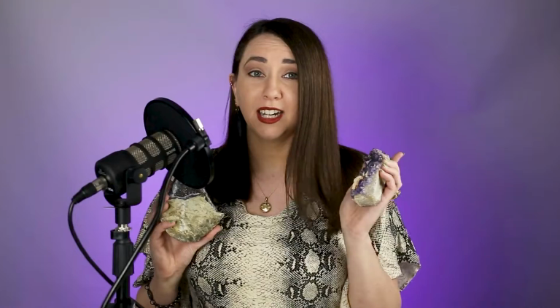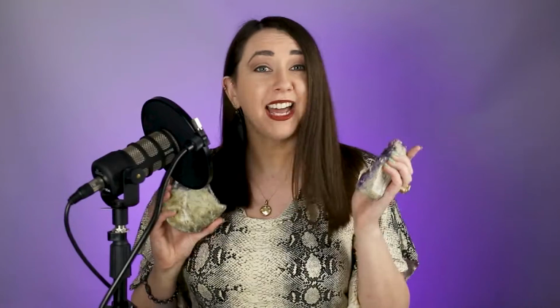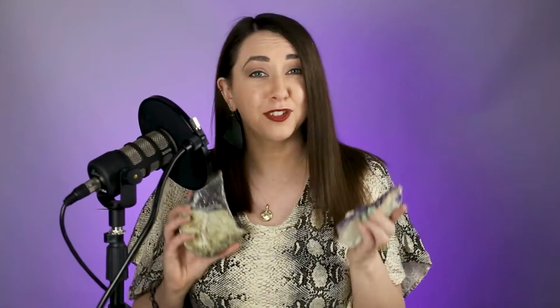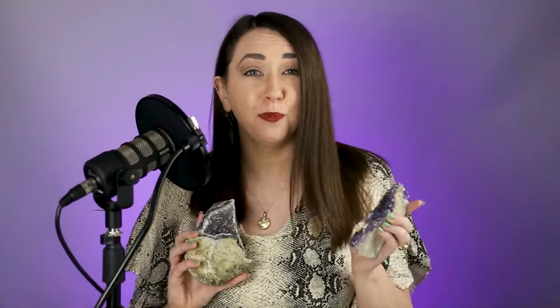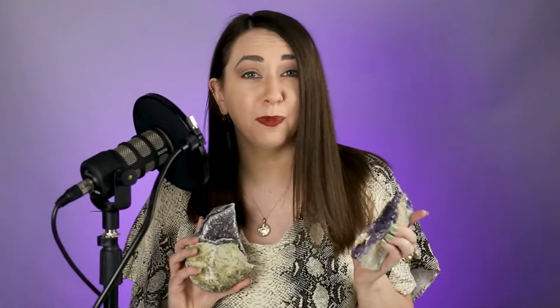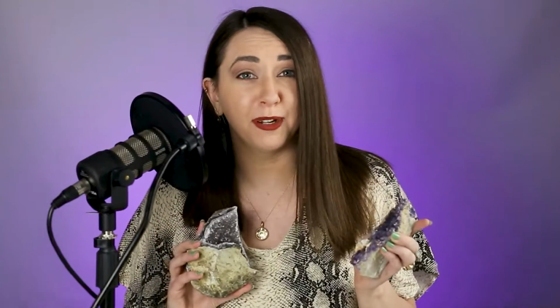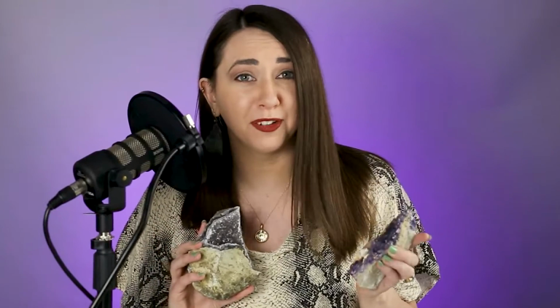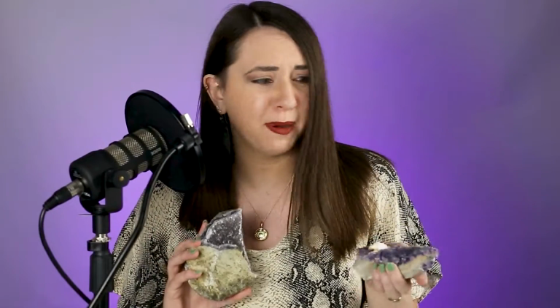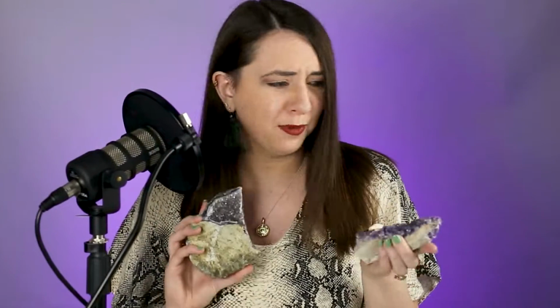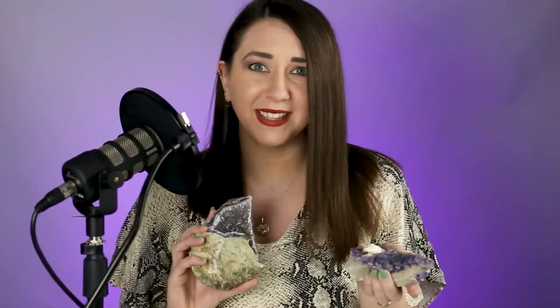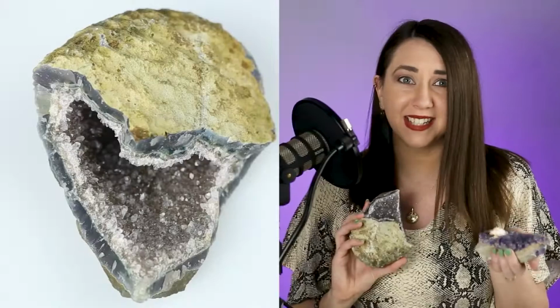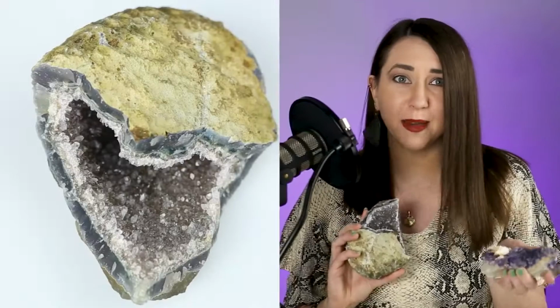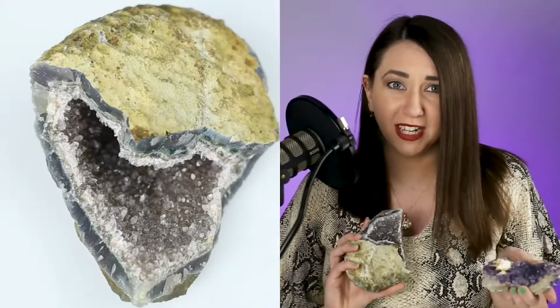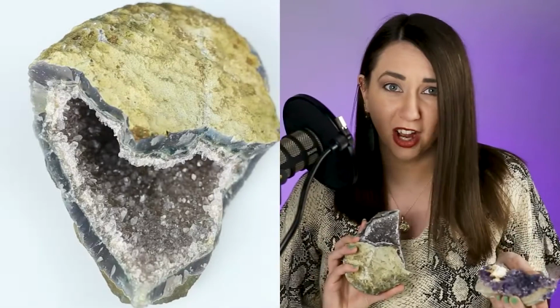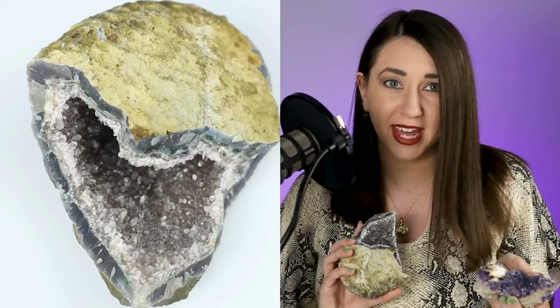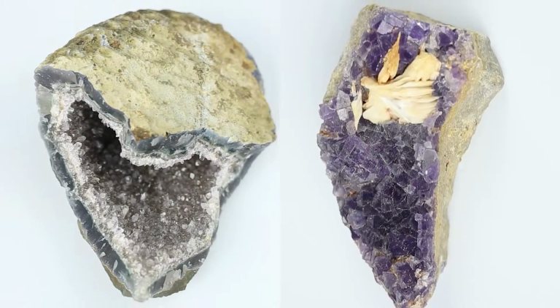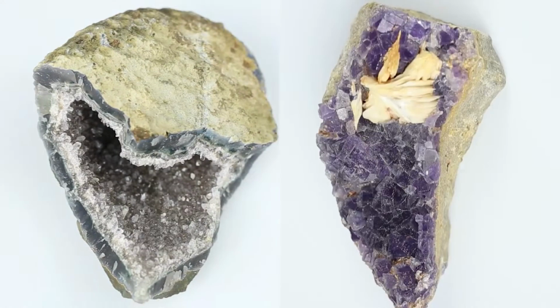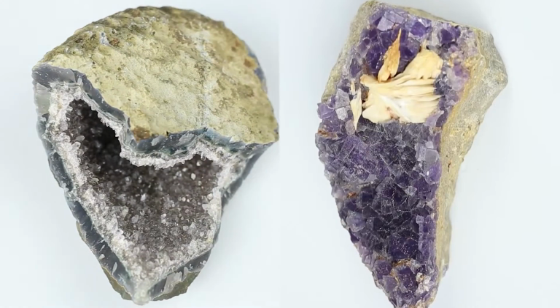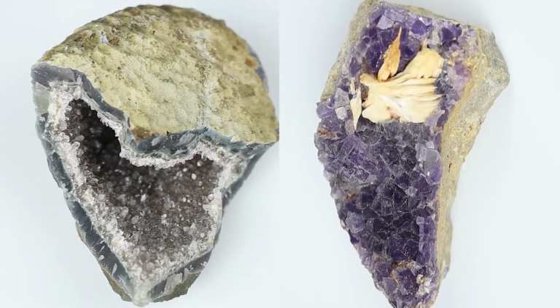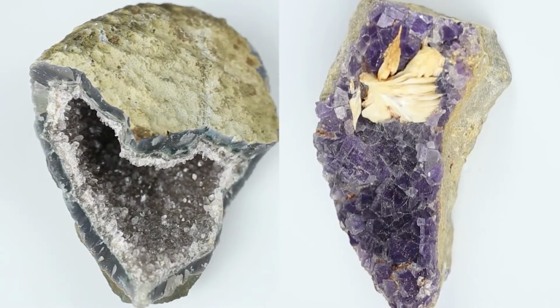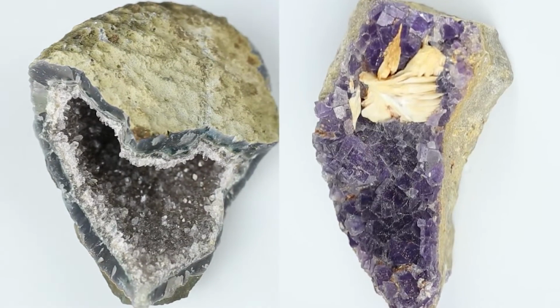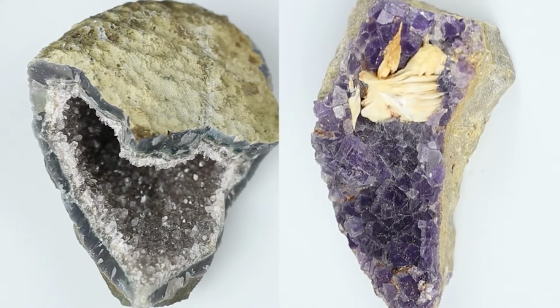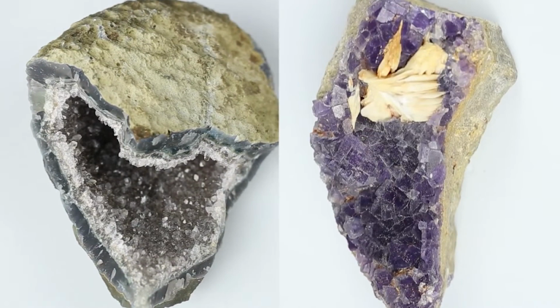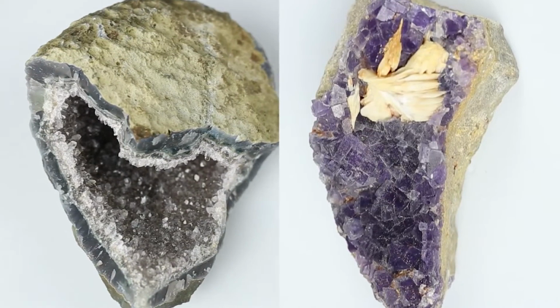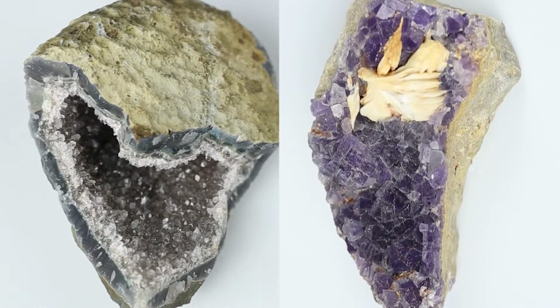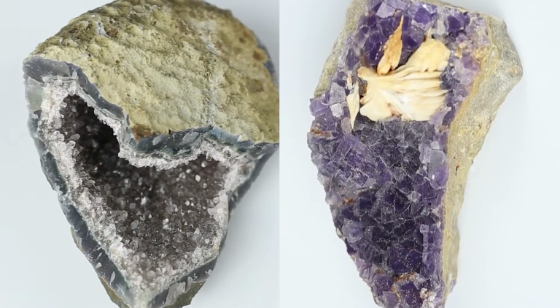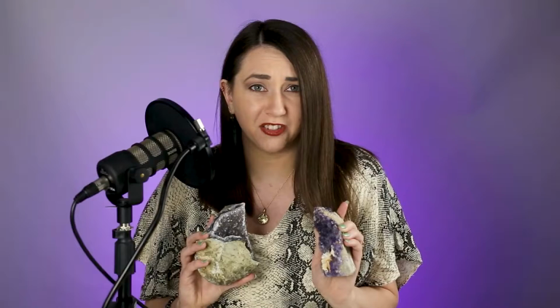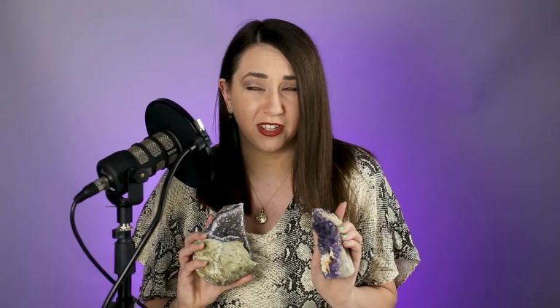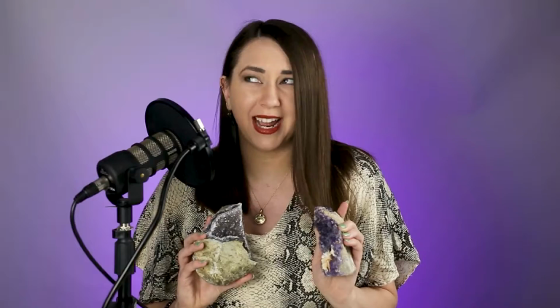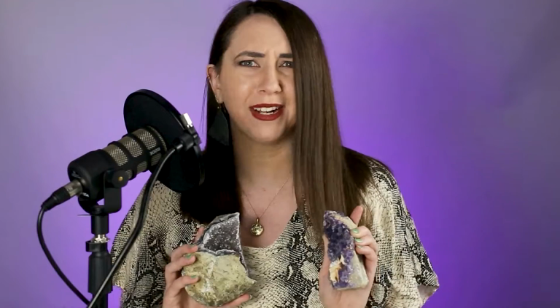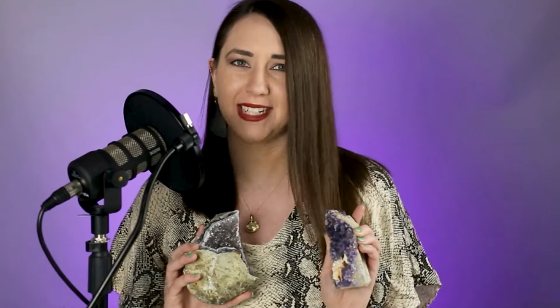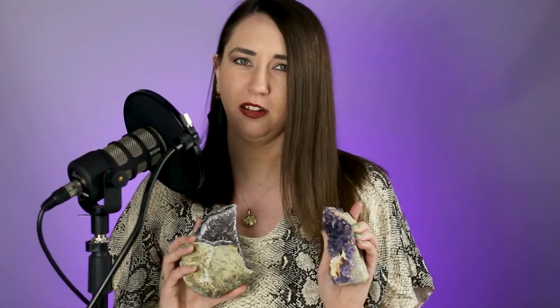I have two purple minerals, but what on earth are they? One is amethyst and one is fluorite, but which one is which? And how can I tell?